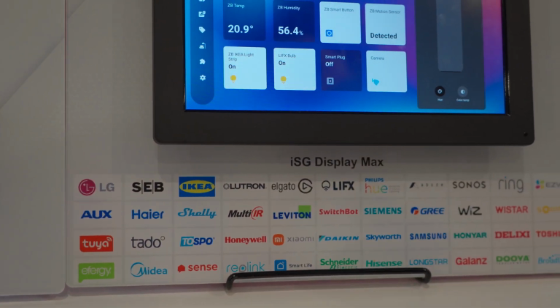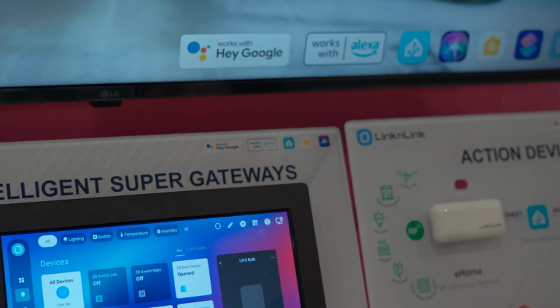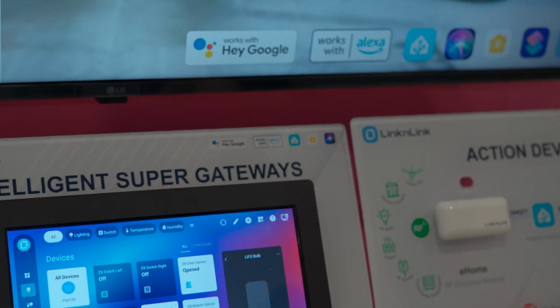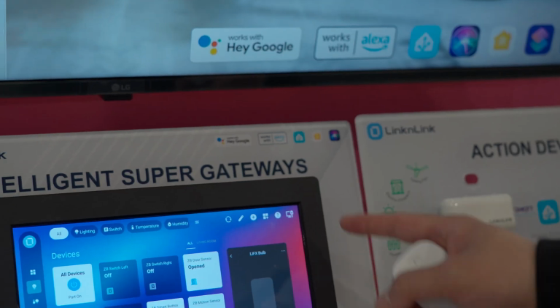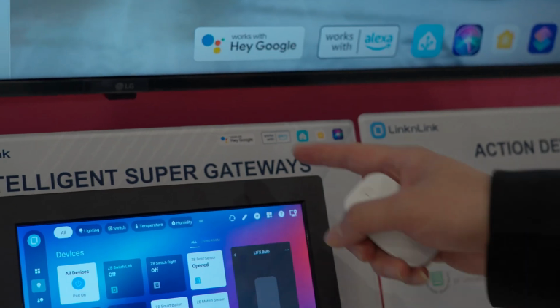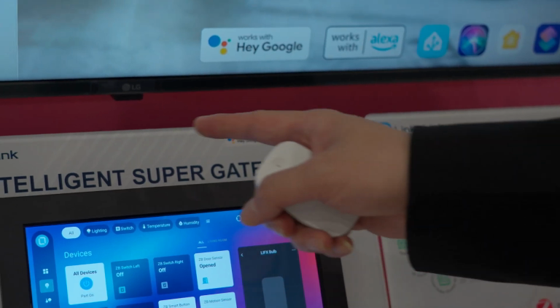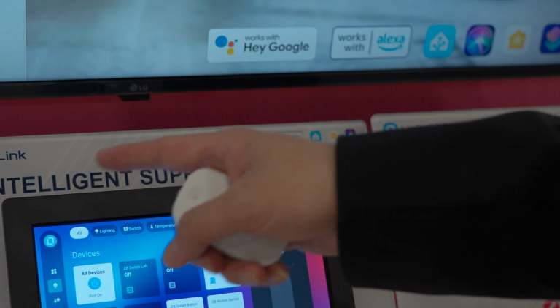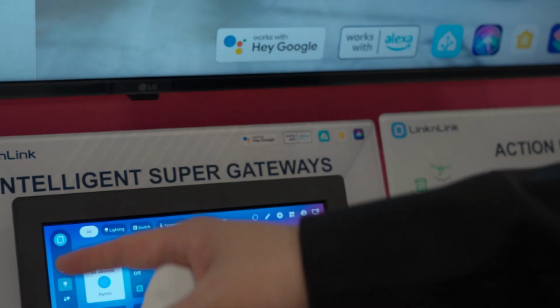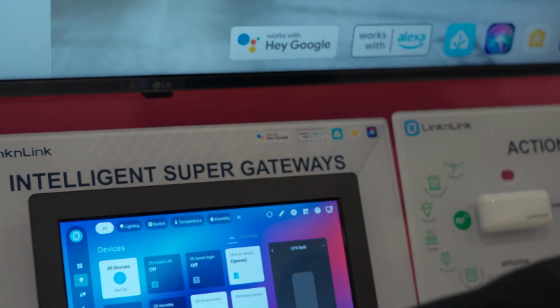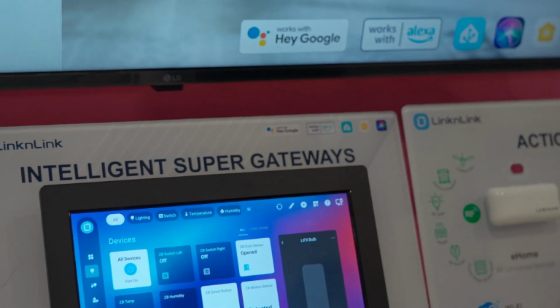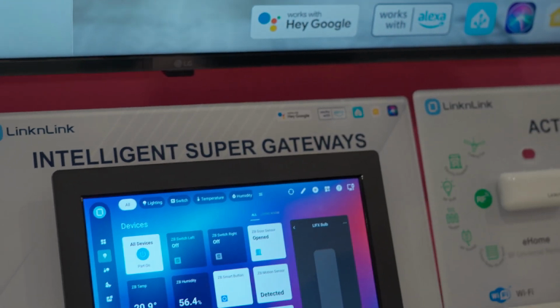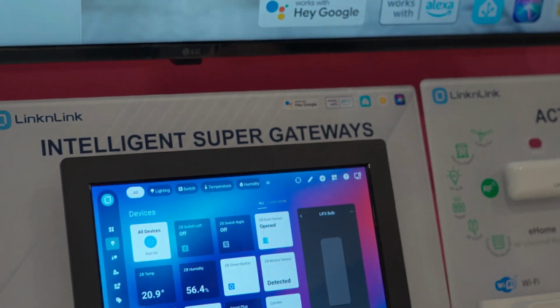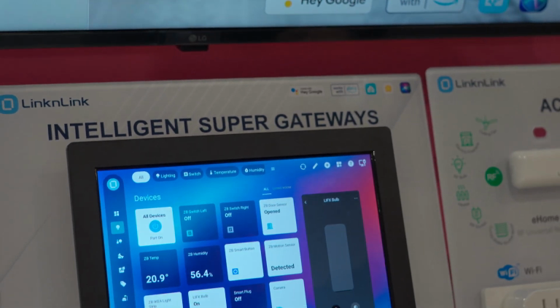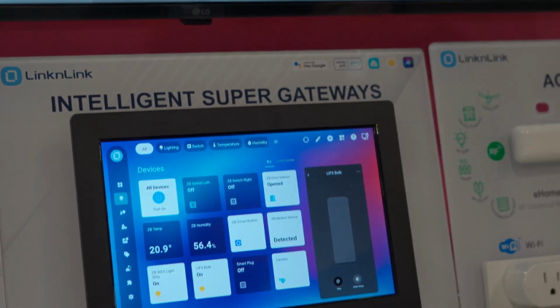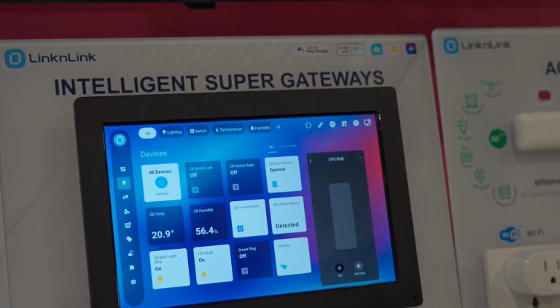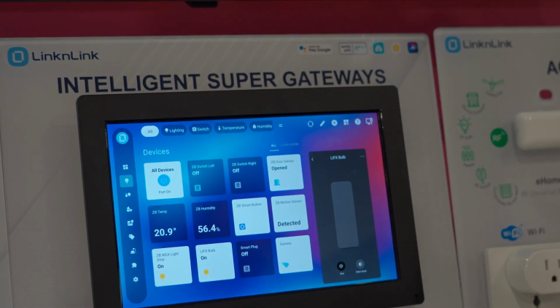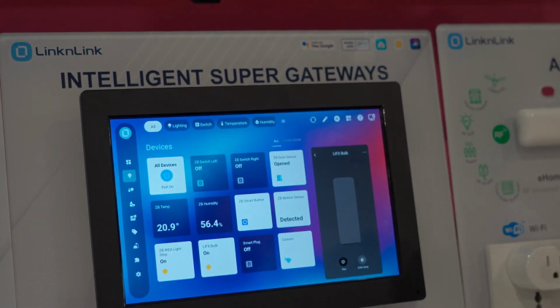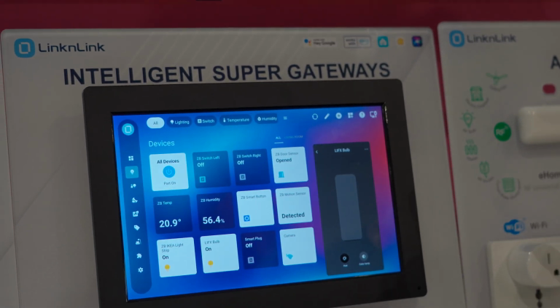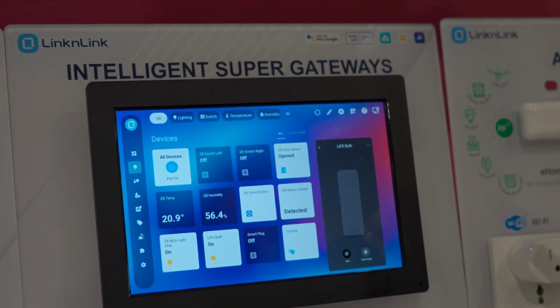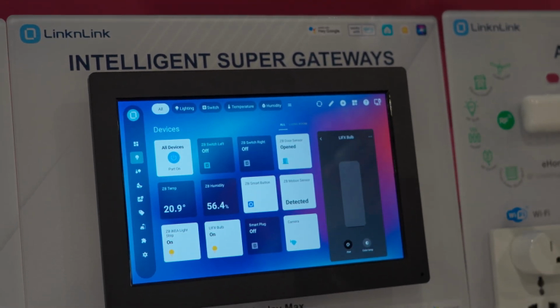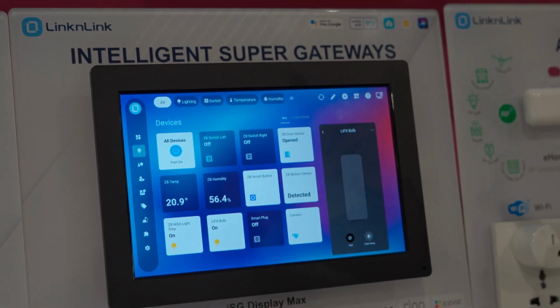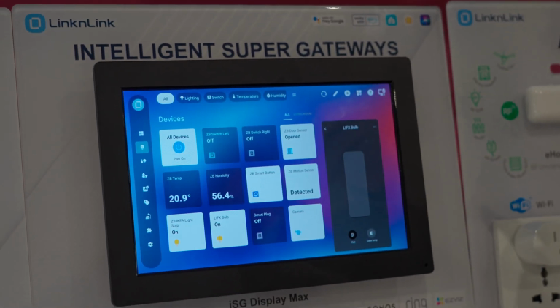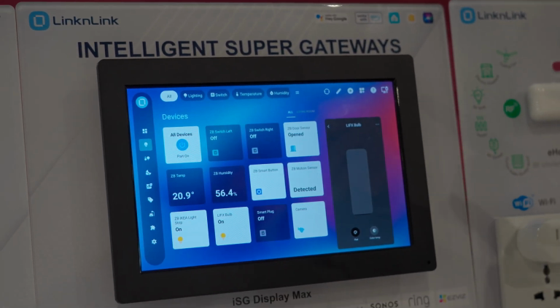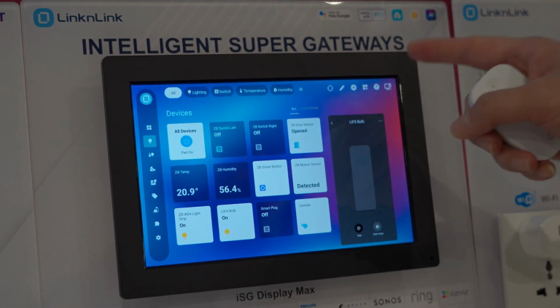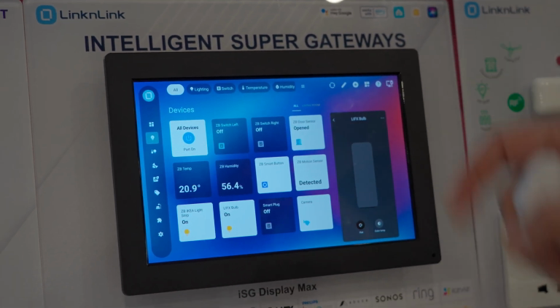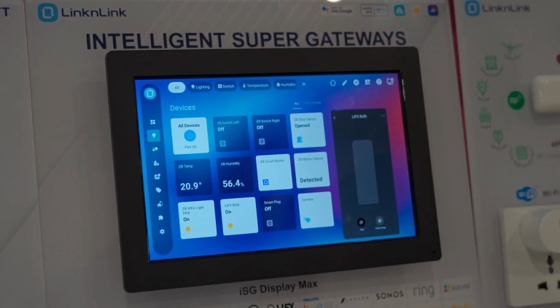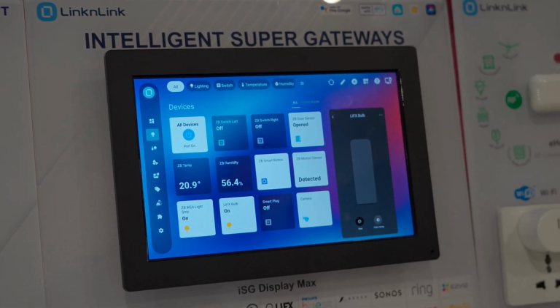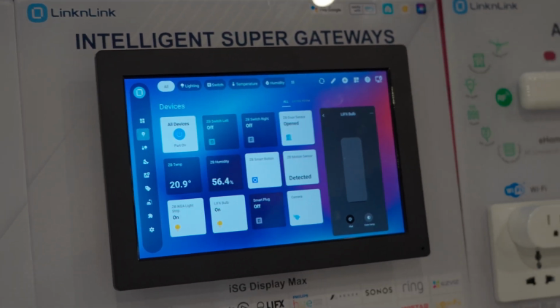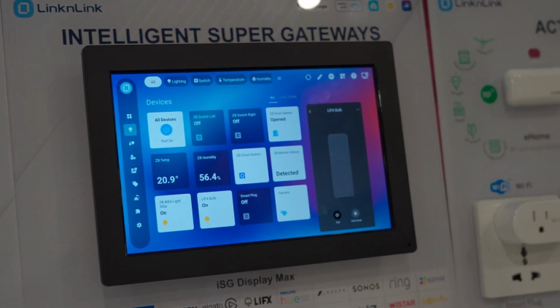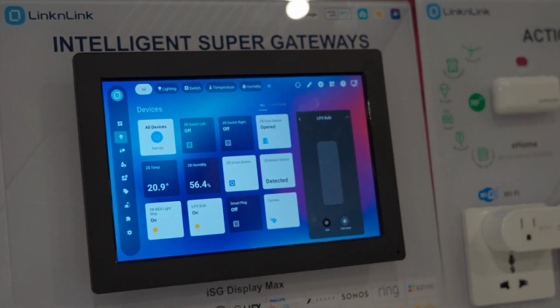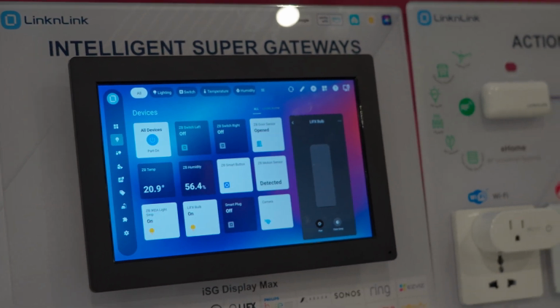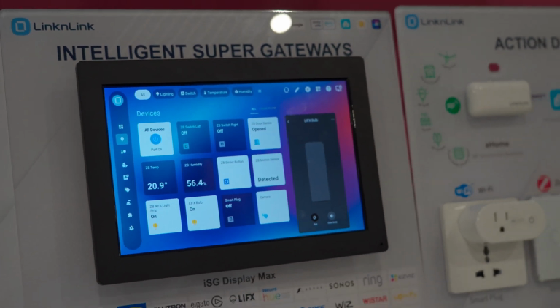The built-in Home Assistant allows seamless local network integration.